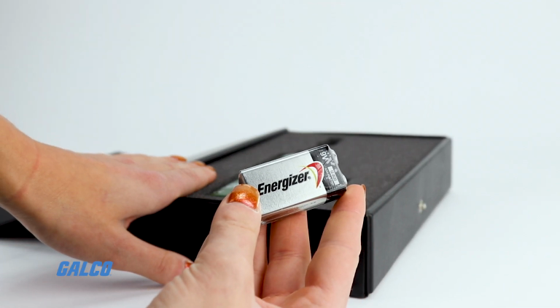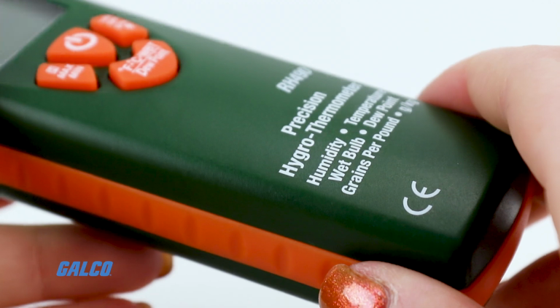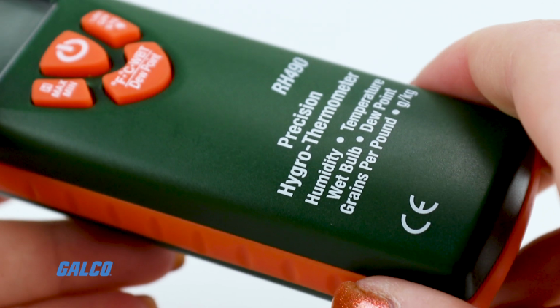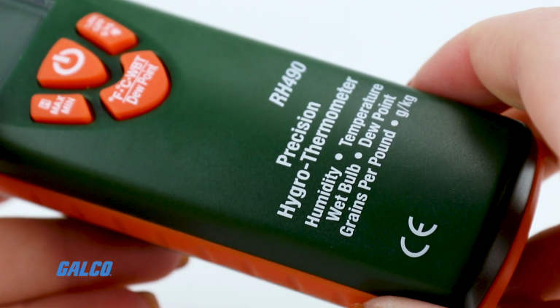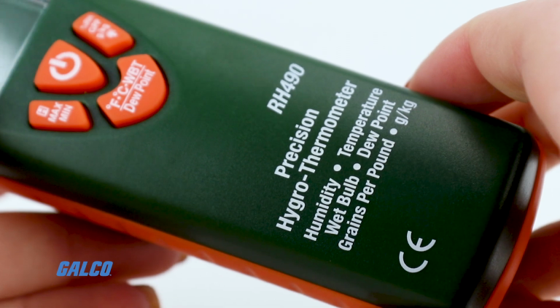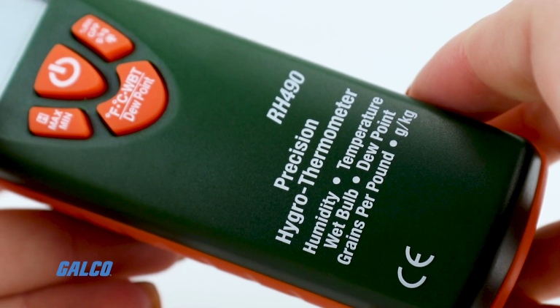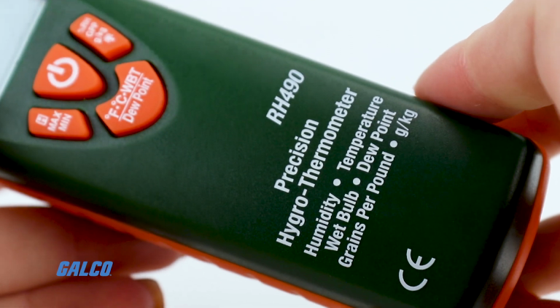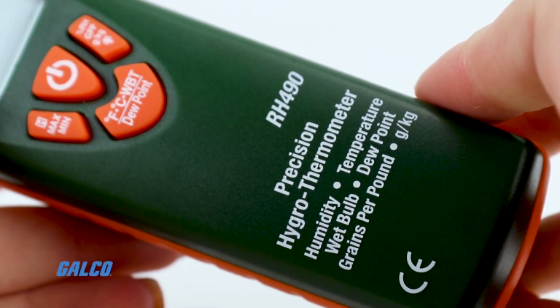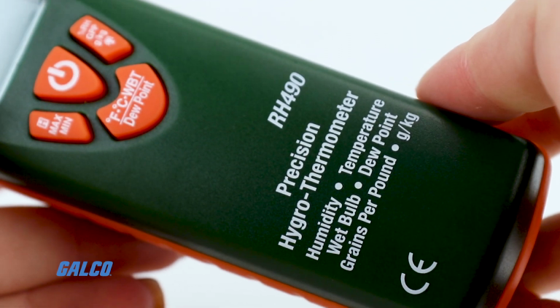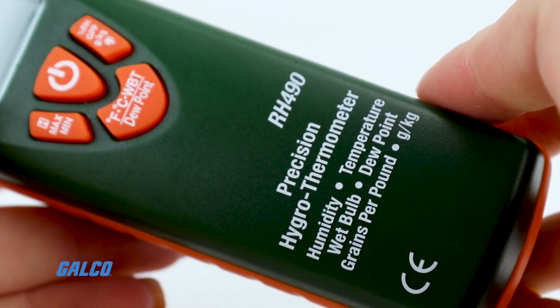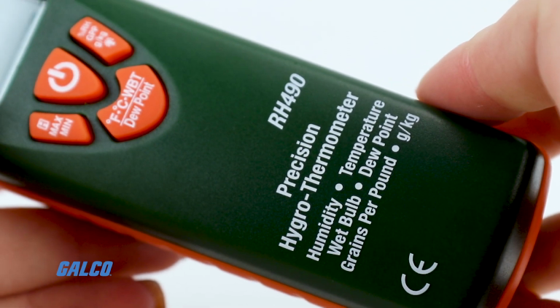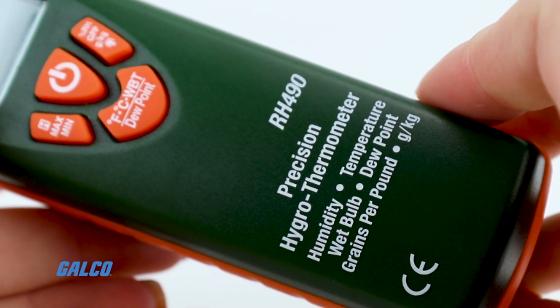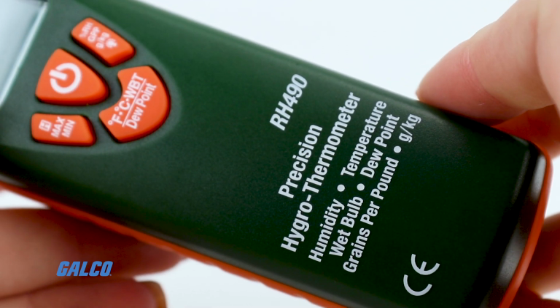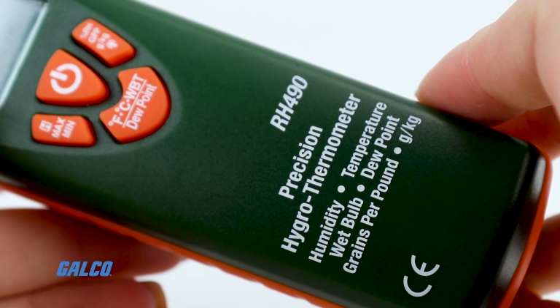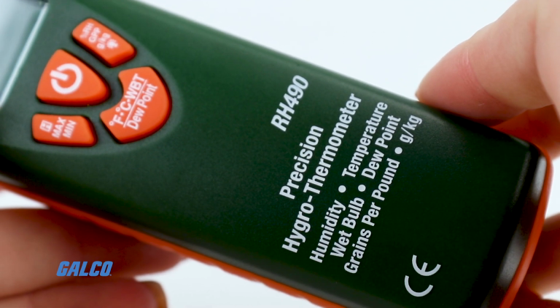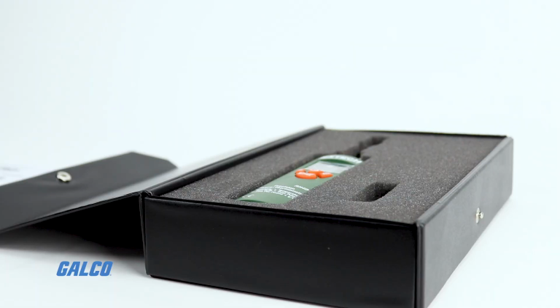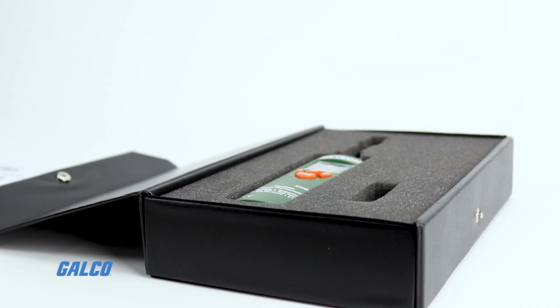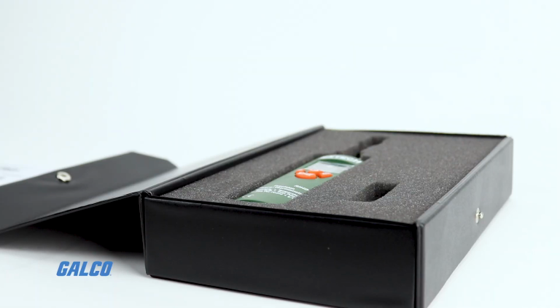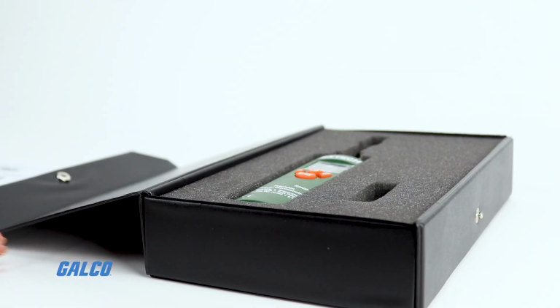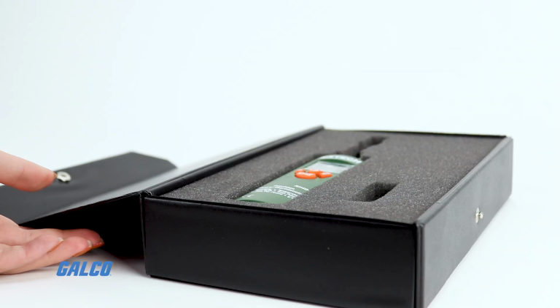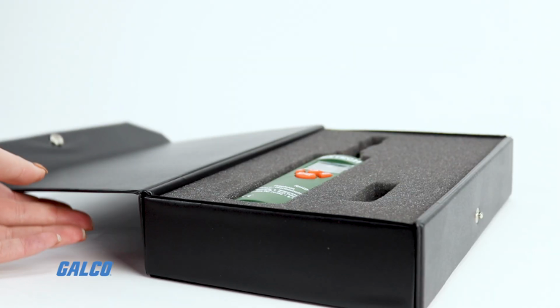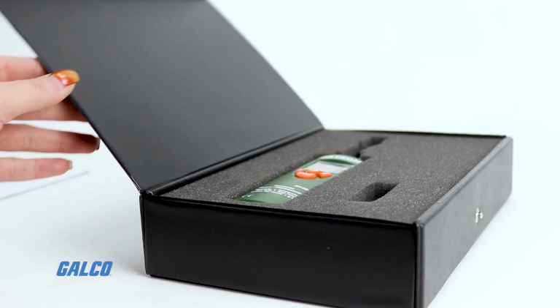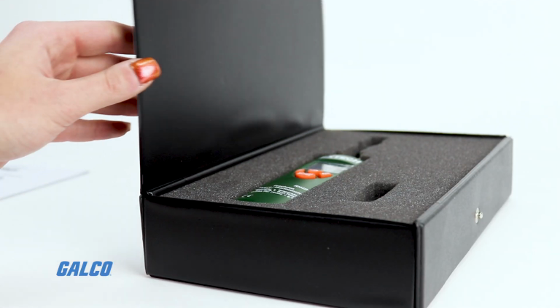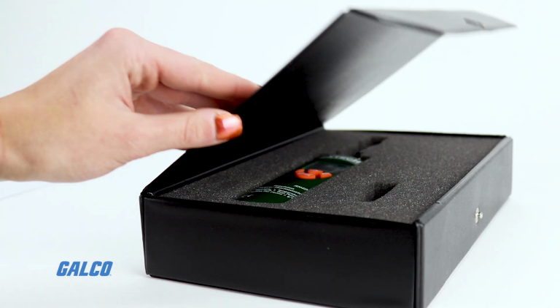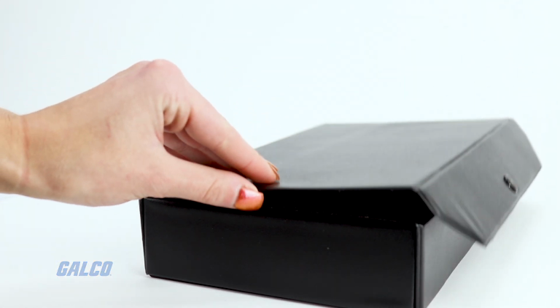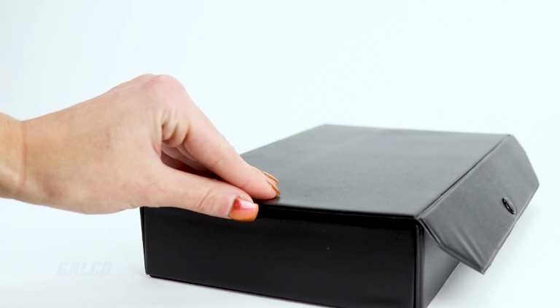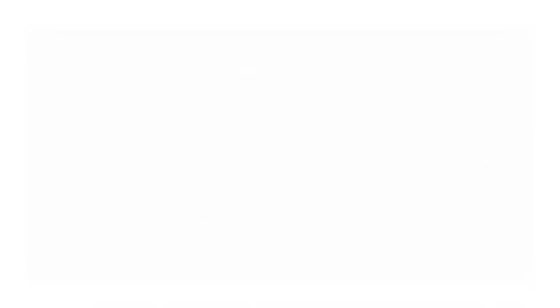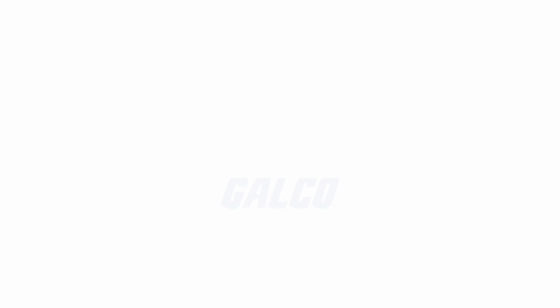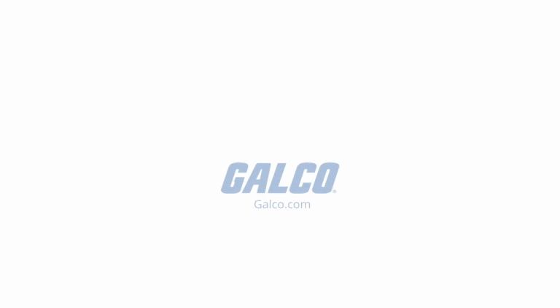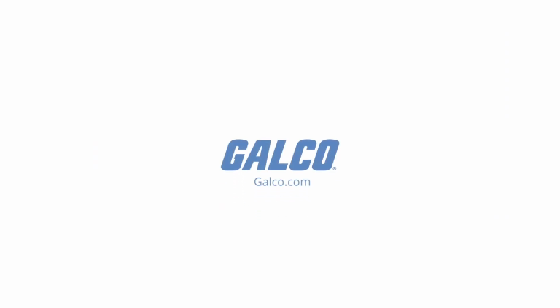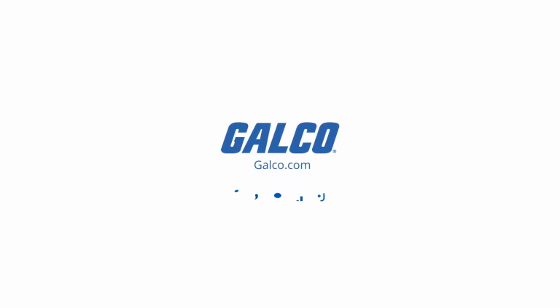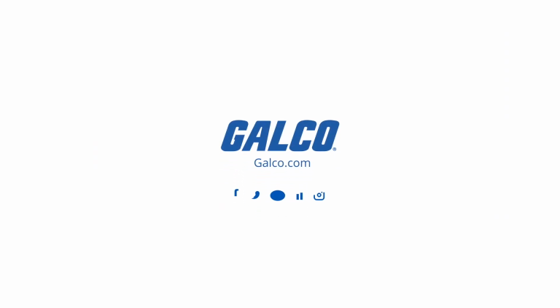To learn more about the RH-490 and other test equipment from Extech, visit galco.com today.